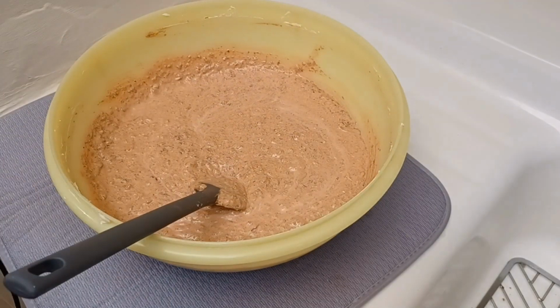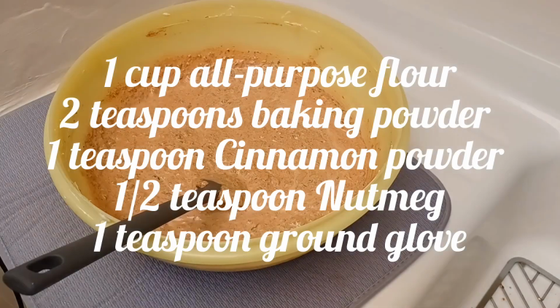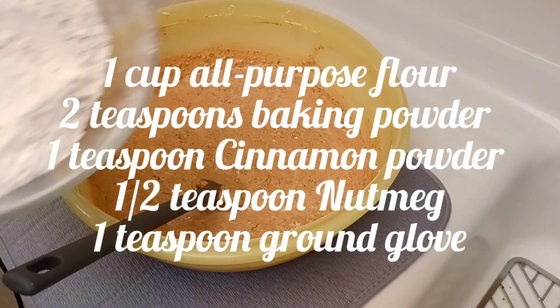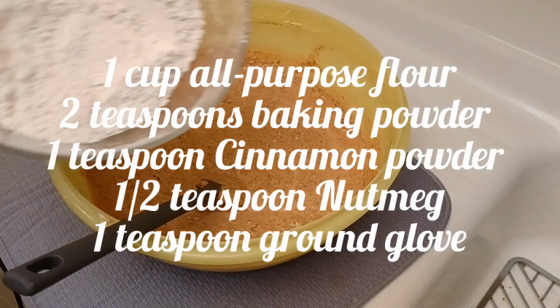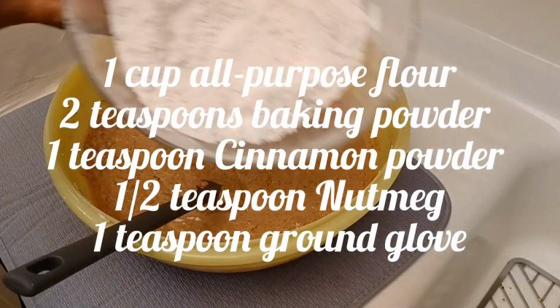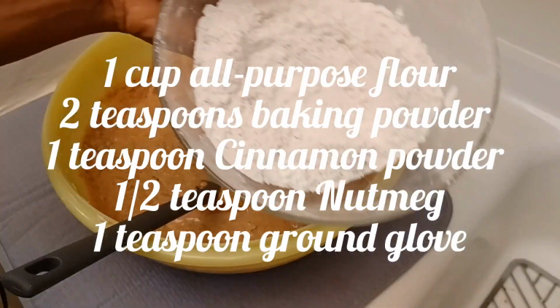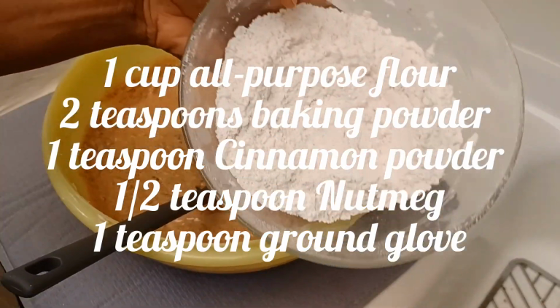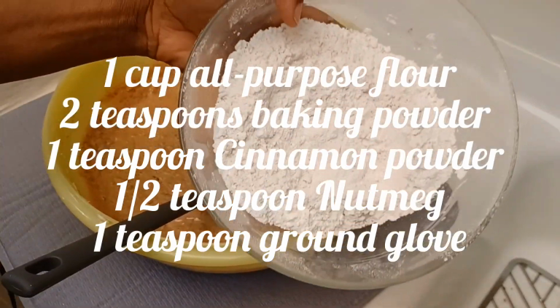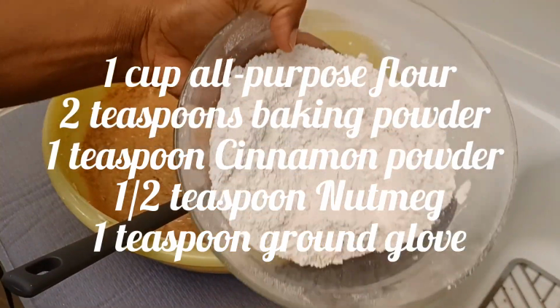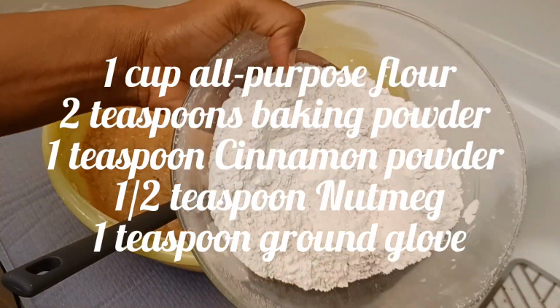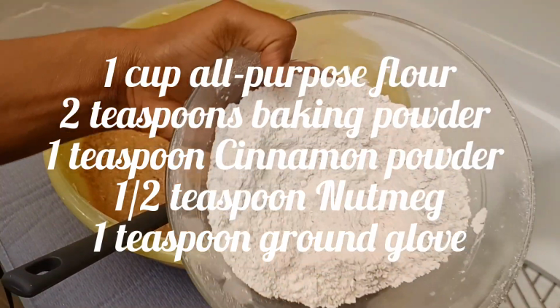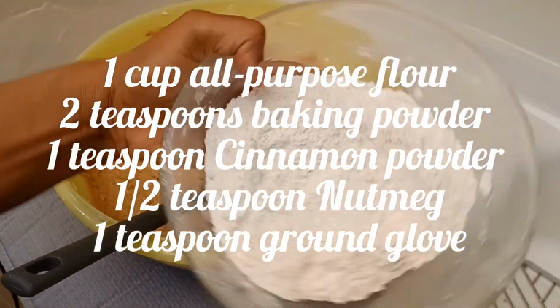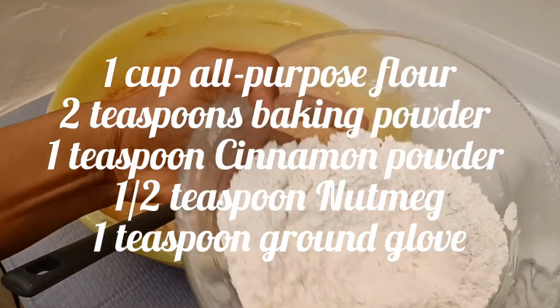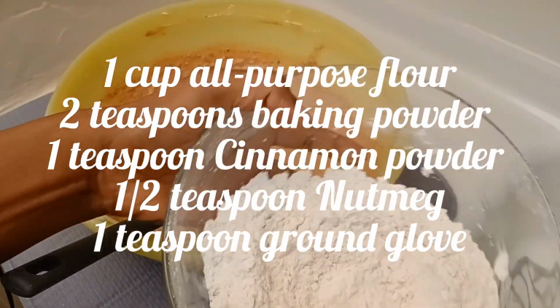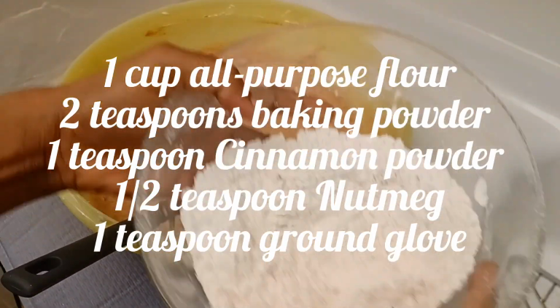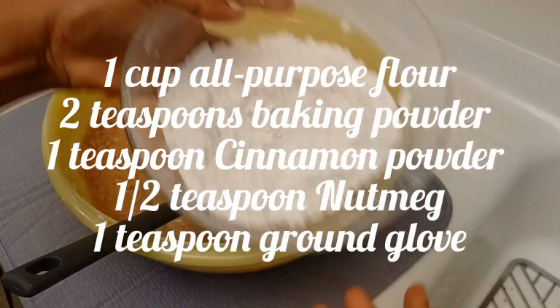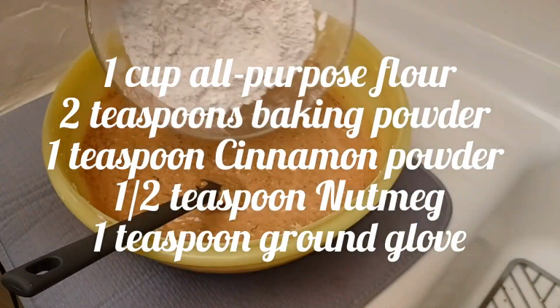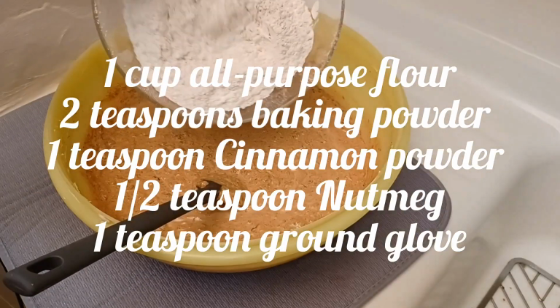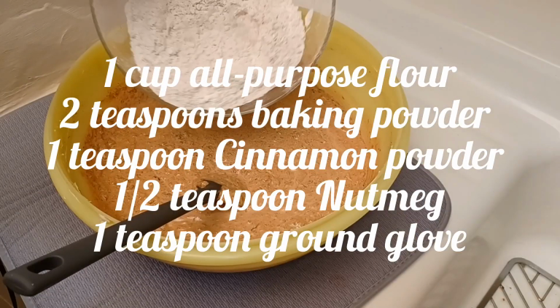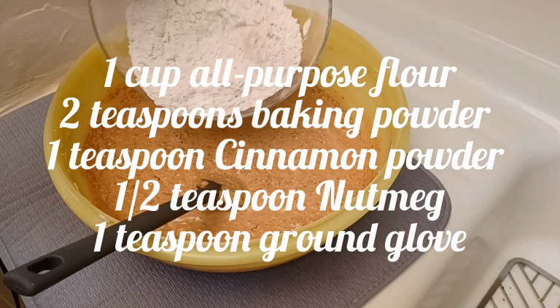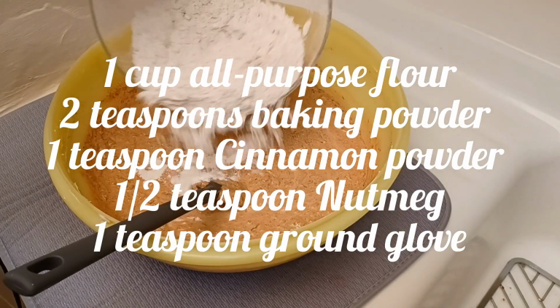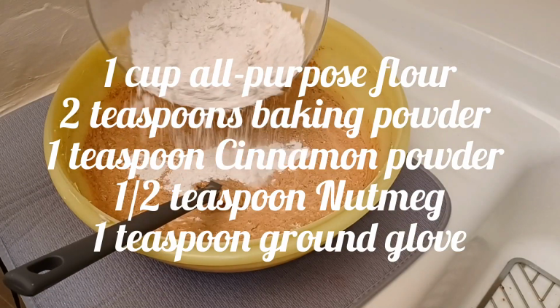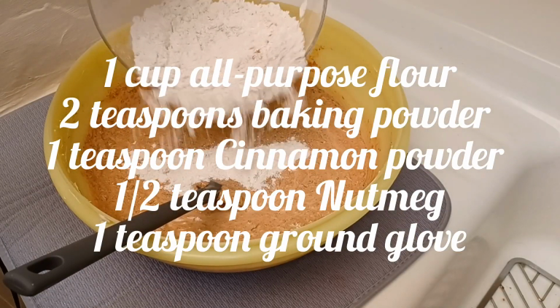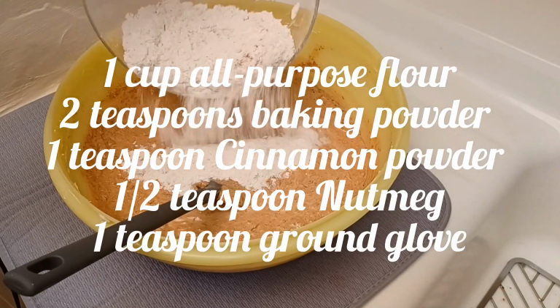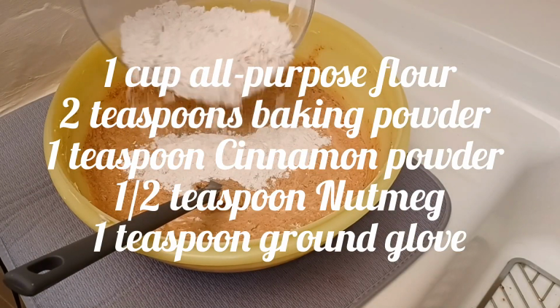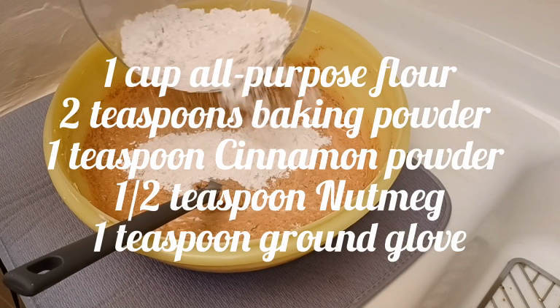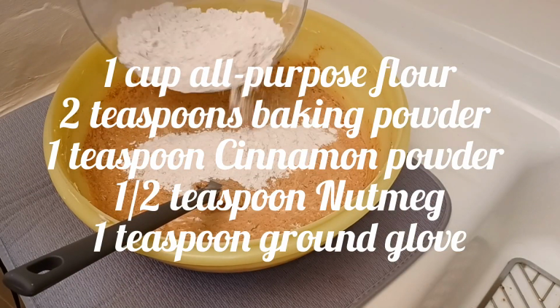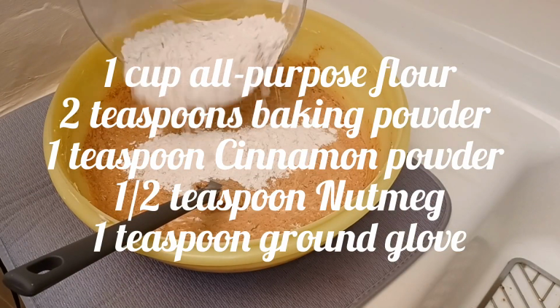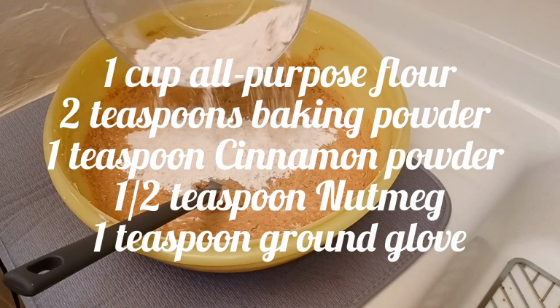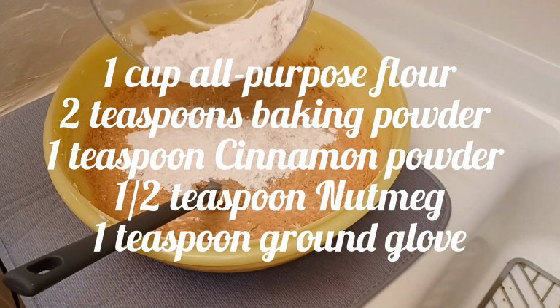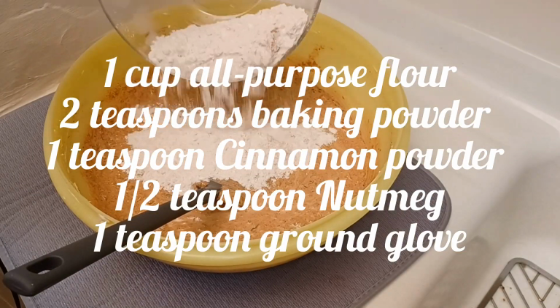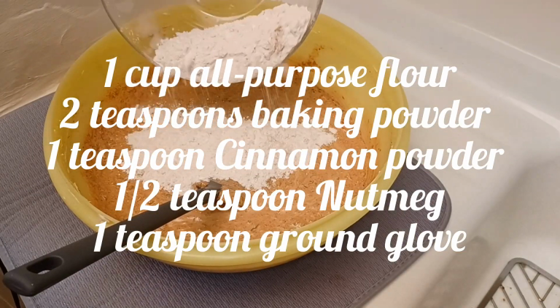Gradually add the flour and the spices to the butter and fruit mixture.